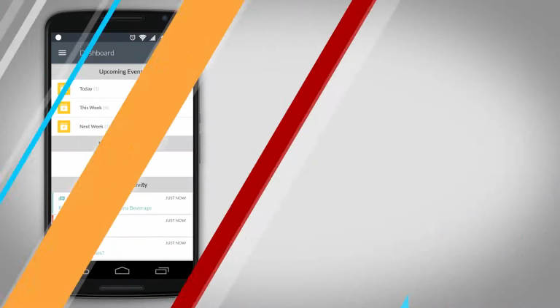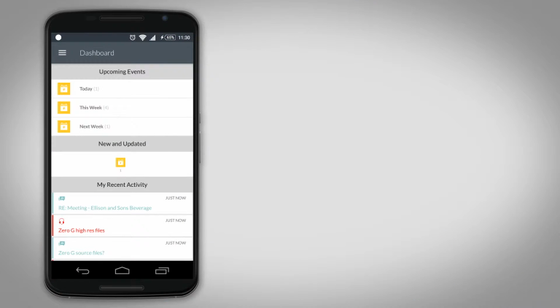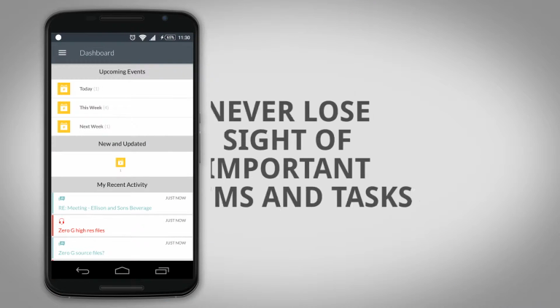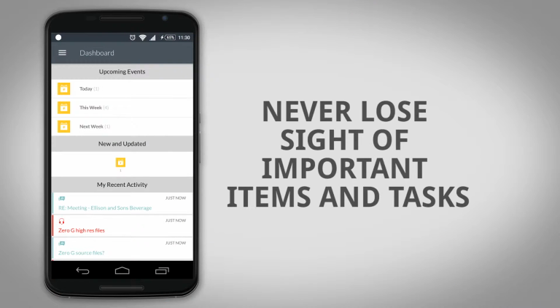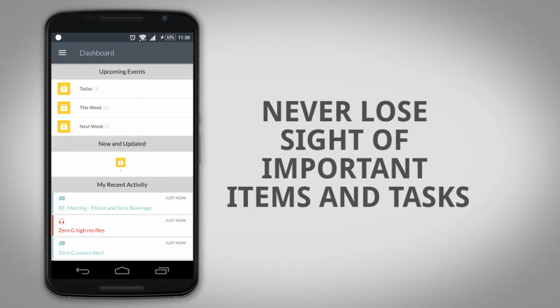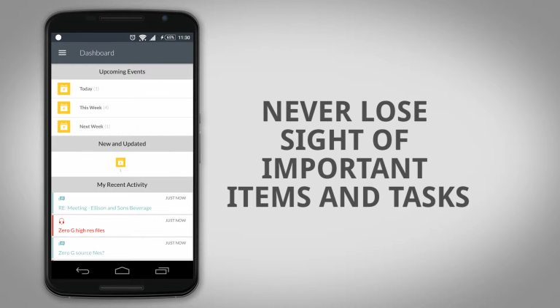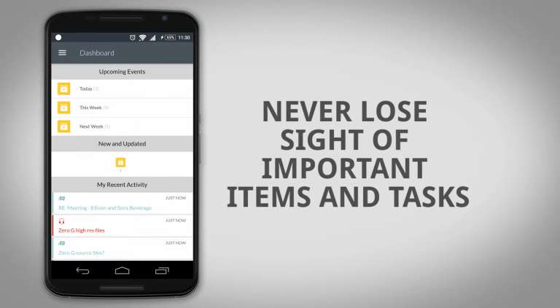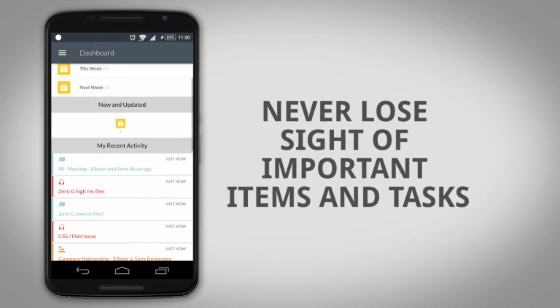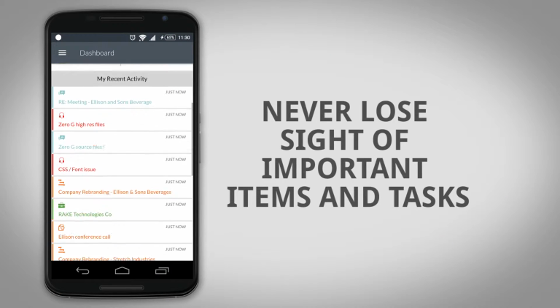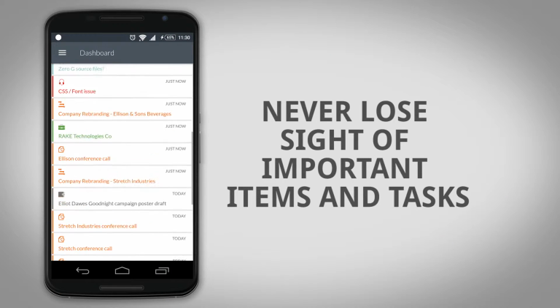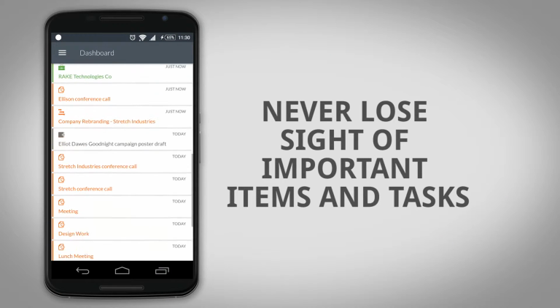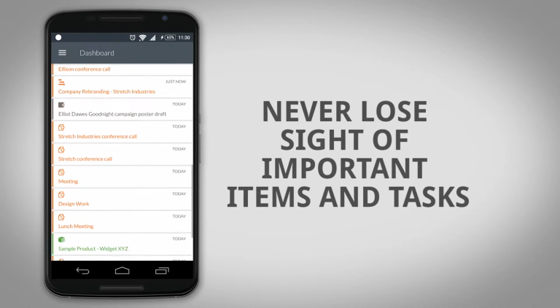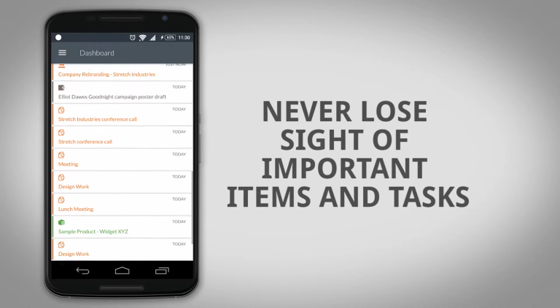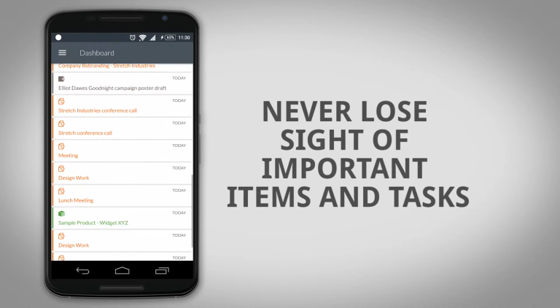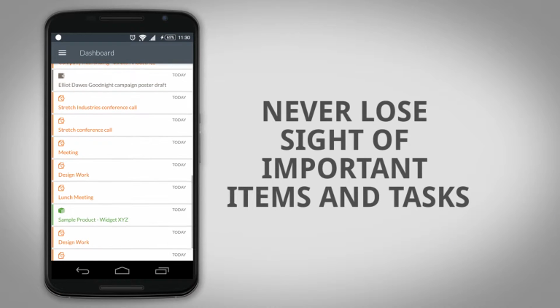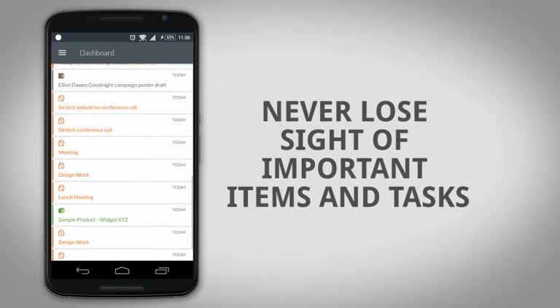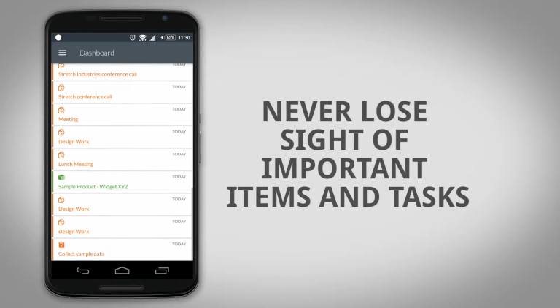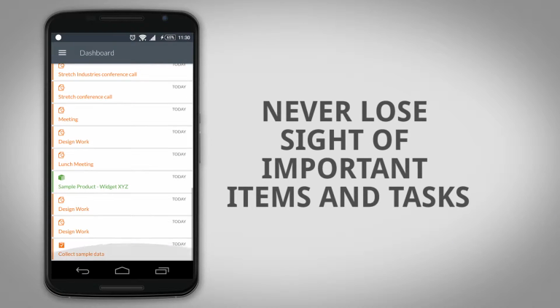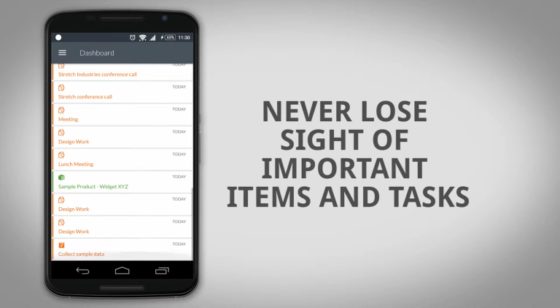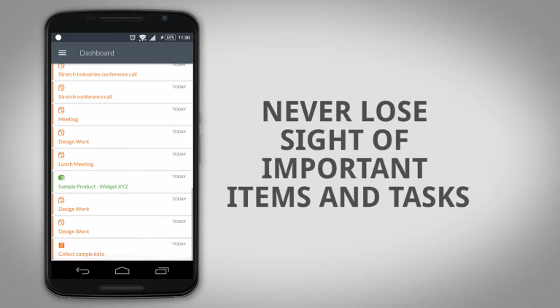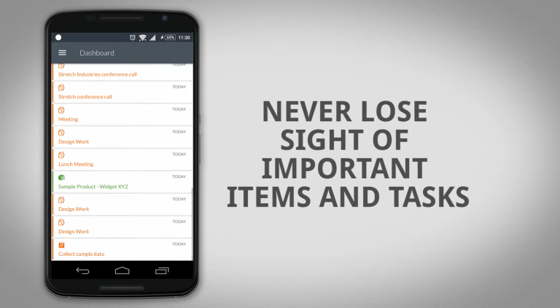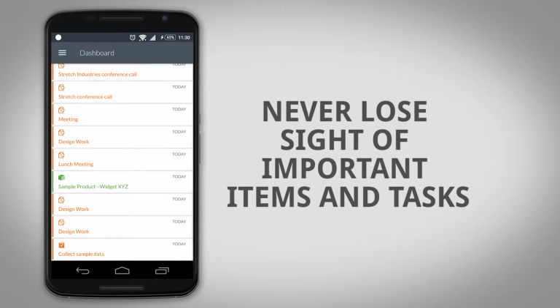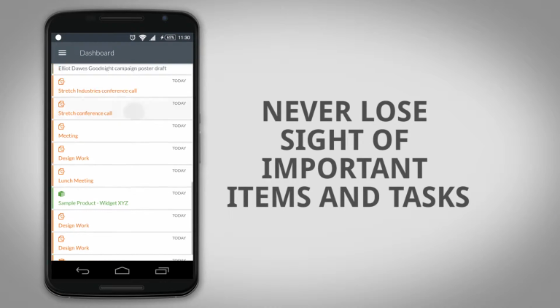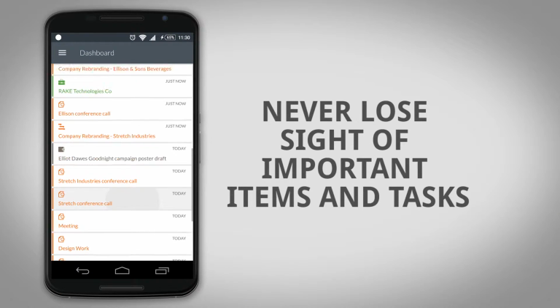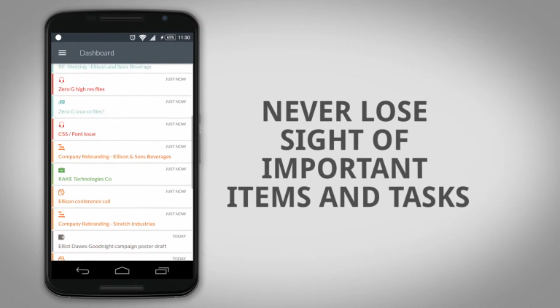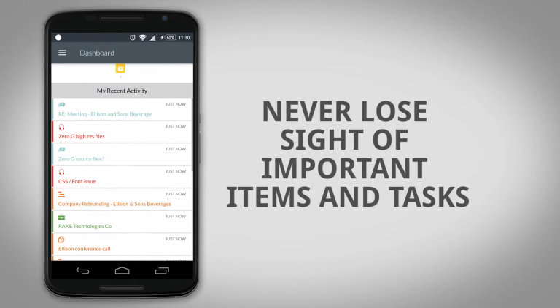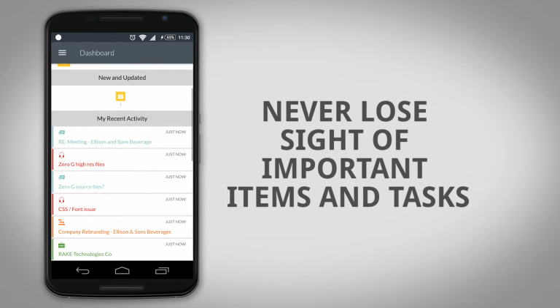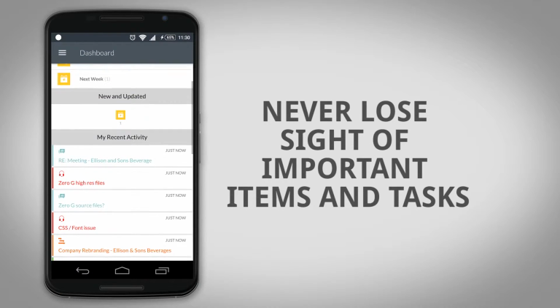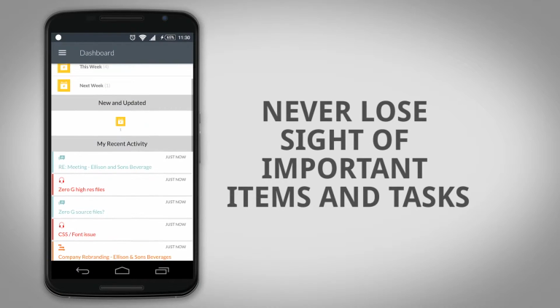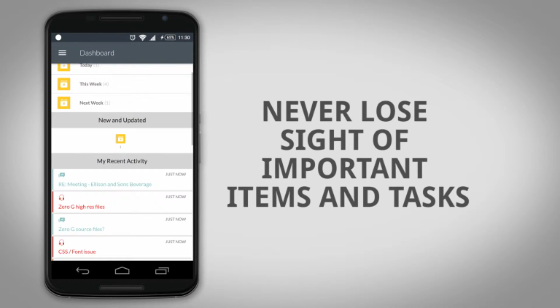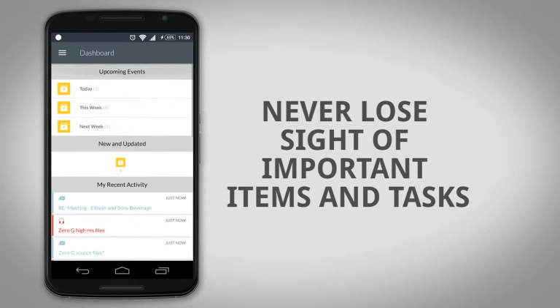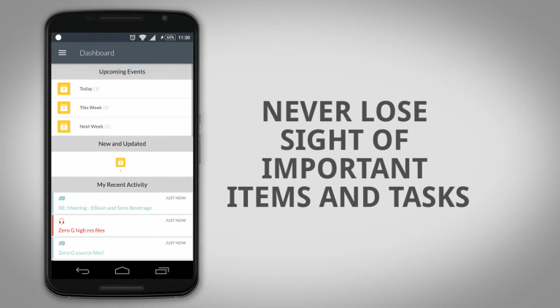Stay focused on what is important and on top of your daily schedule with the app's new smart dashboard.